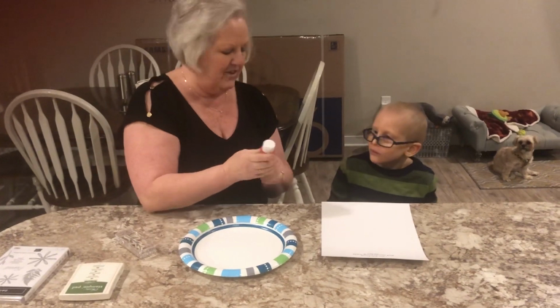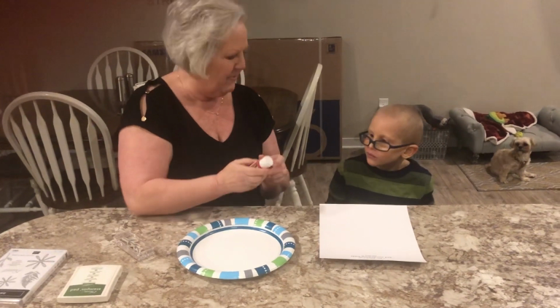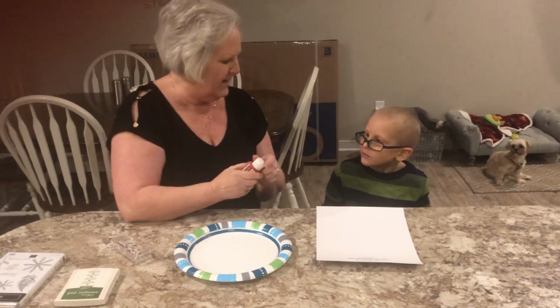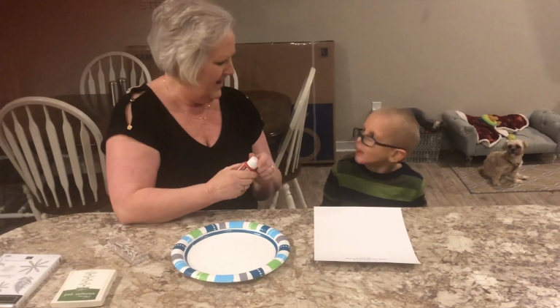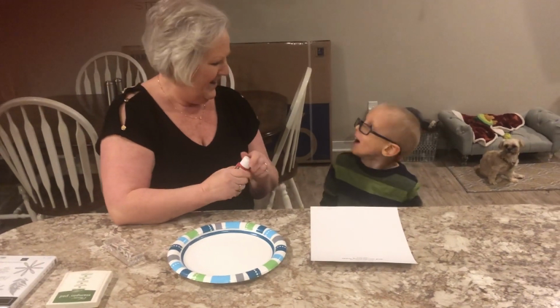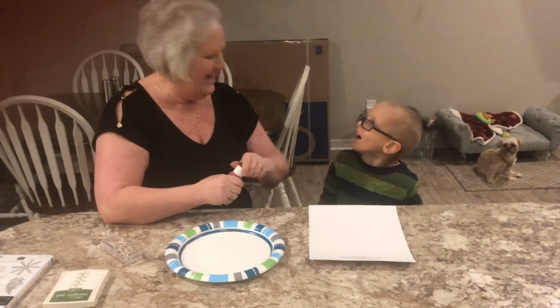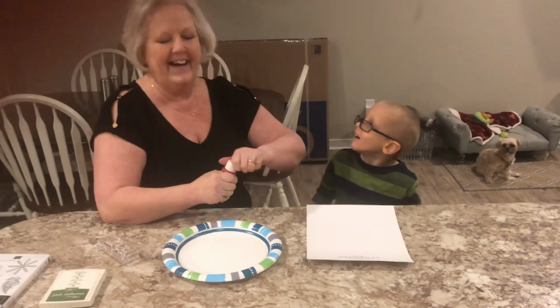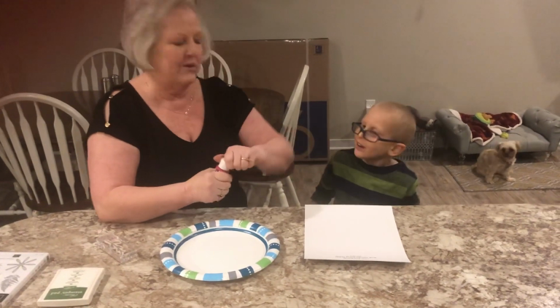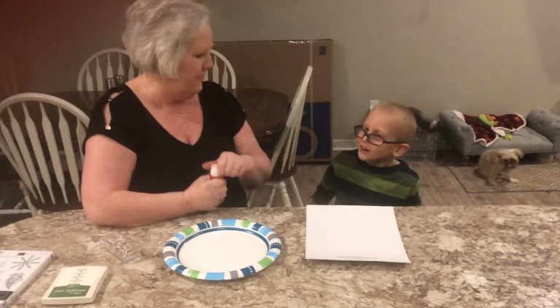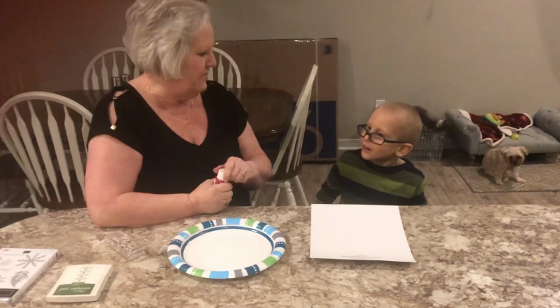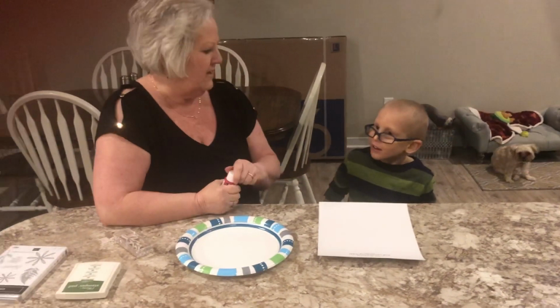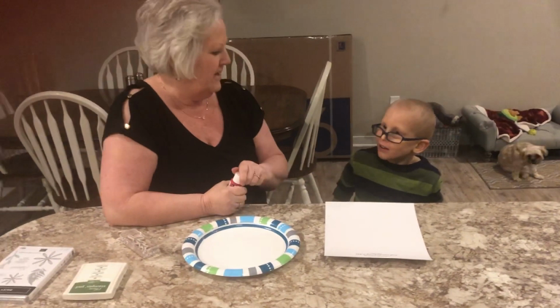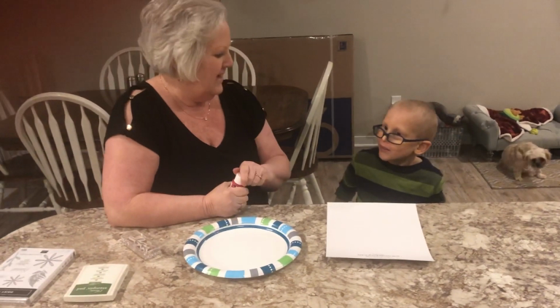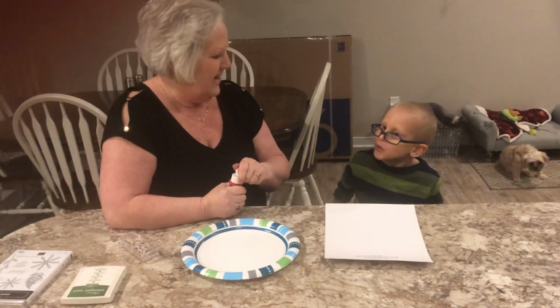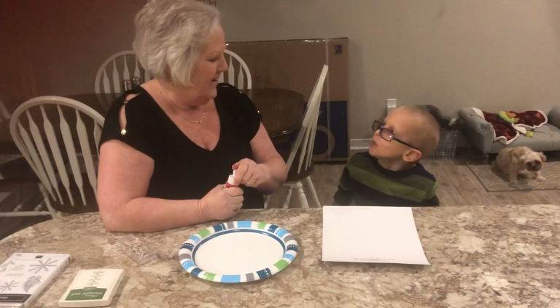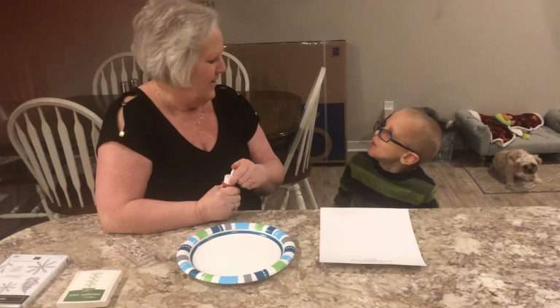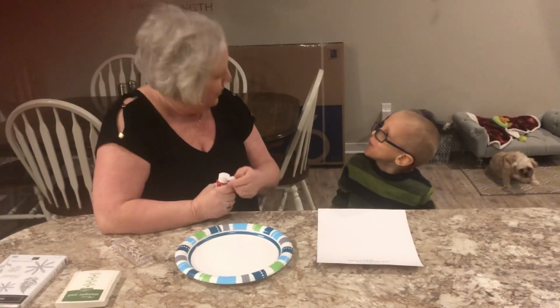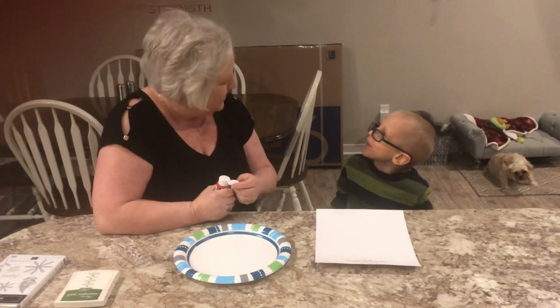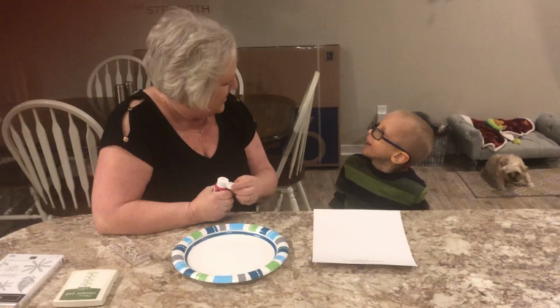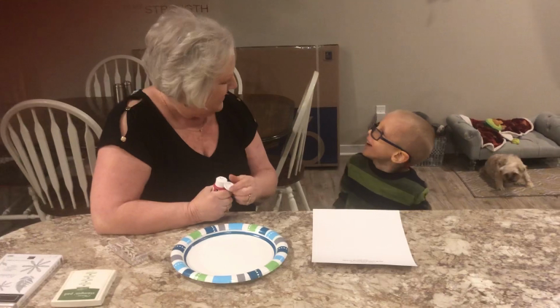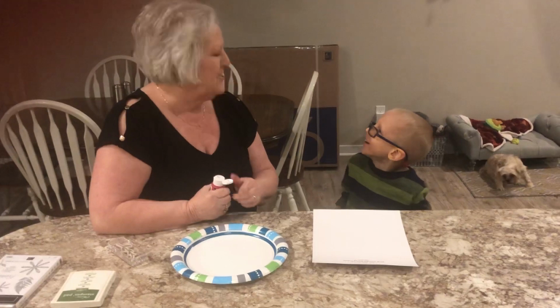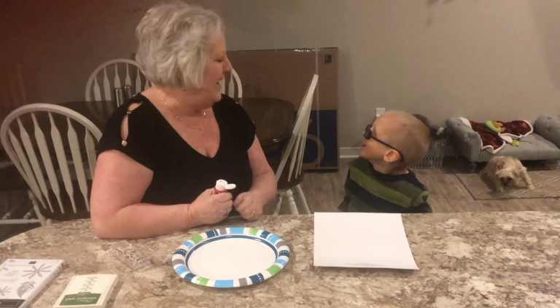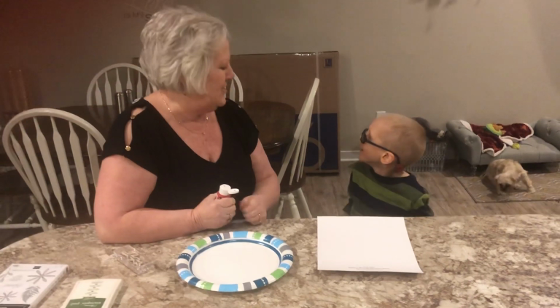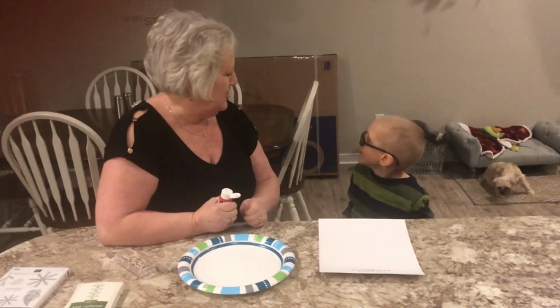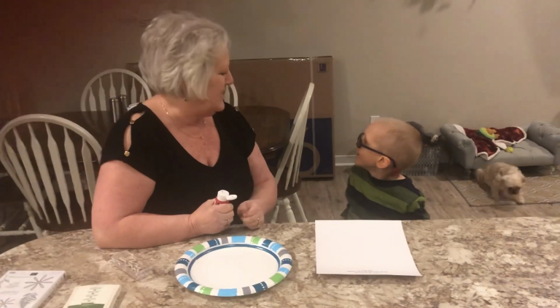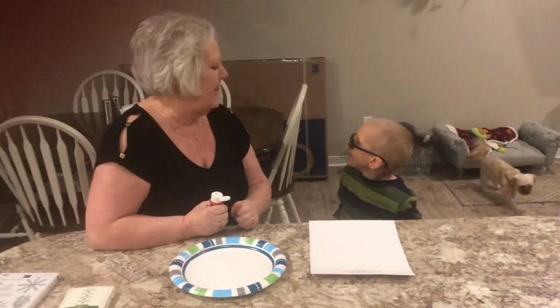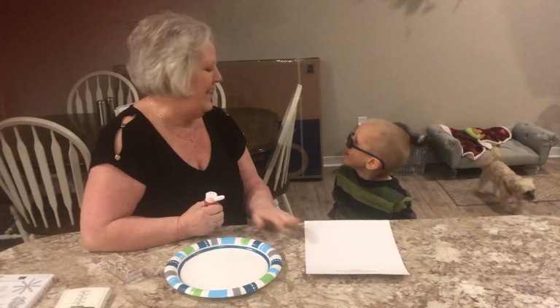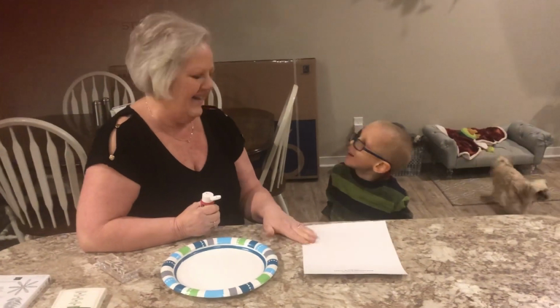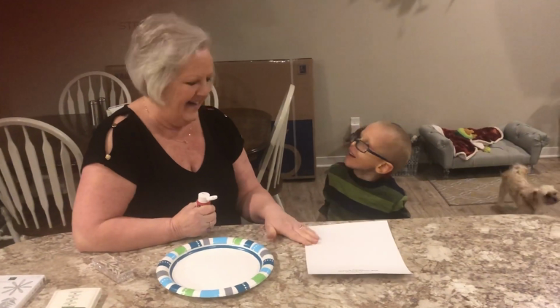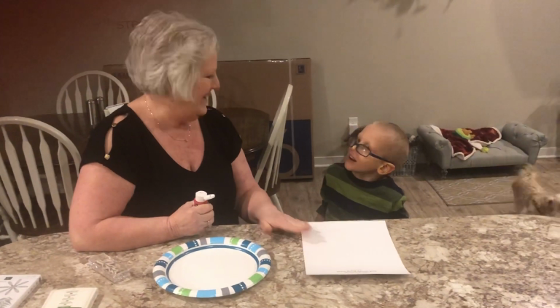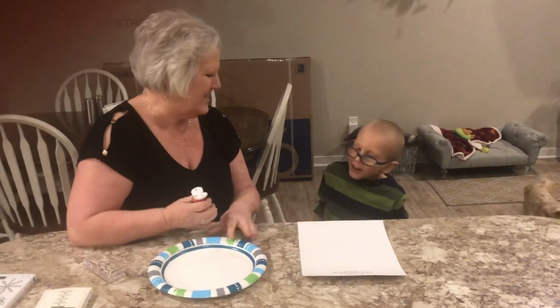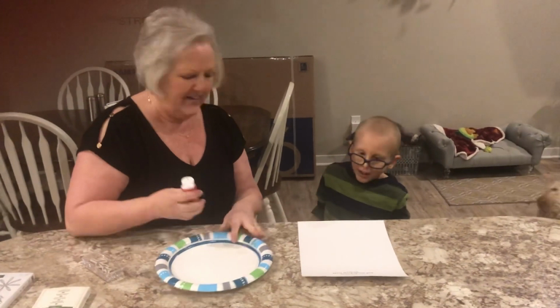Do you like red? Yeah. What's your favorite color? Orange? You changed — you used to say green. That's funny.